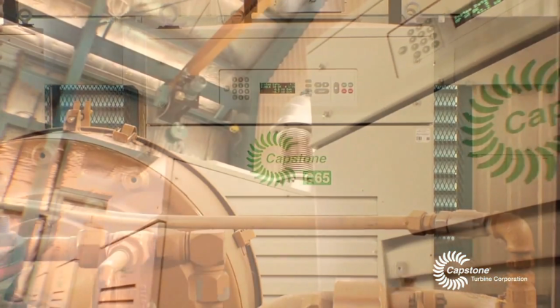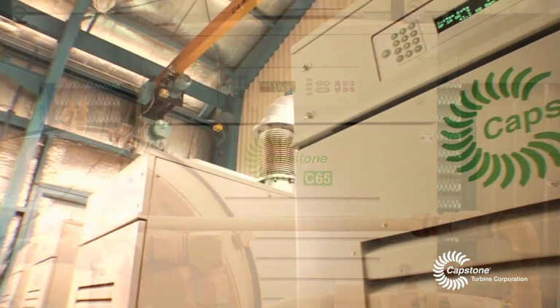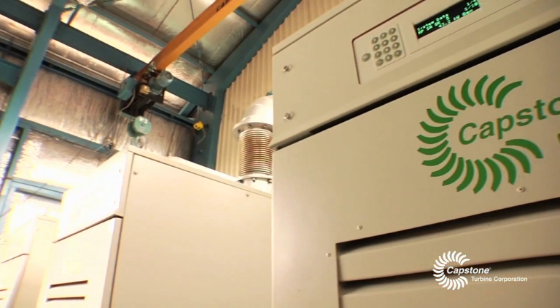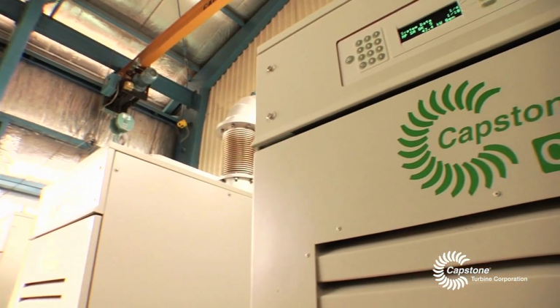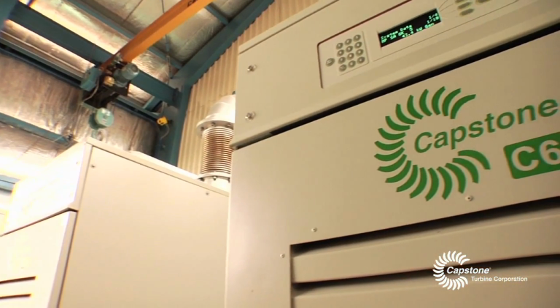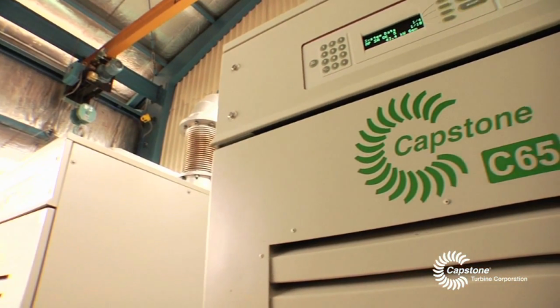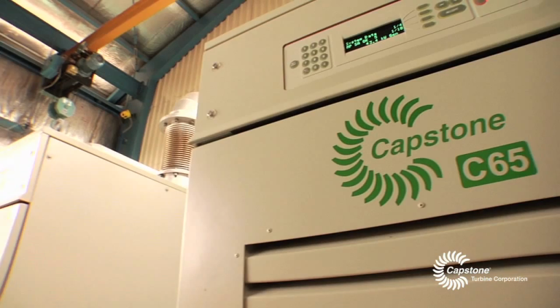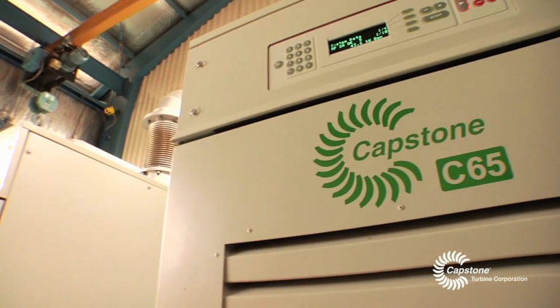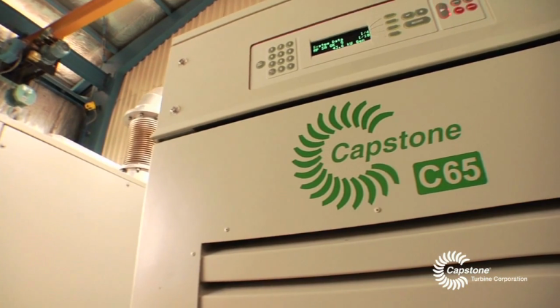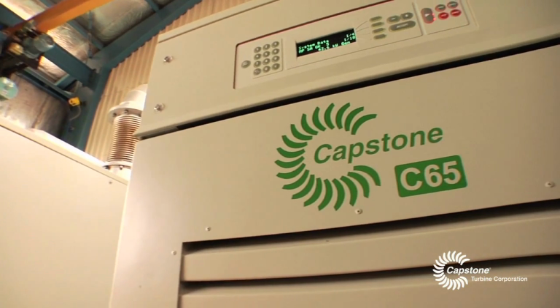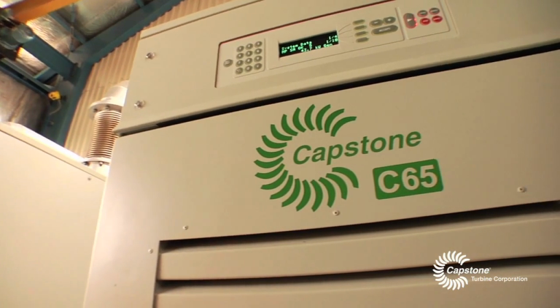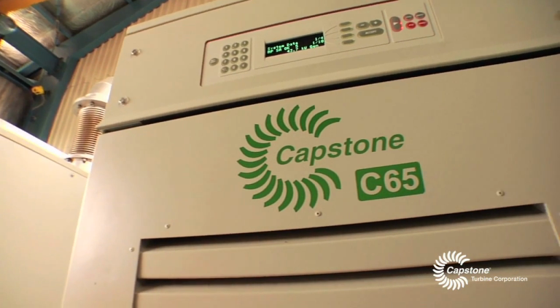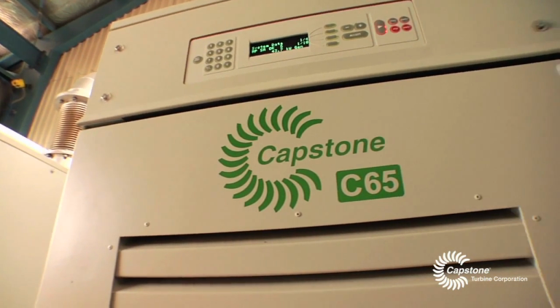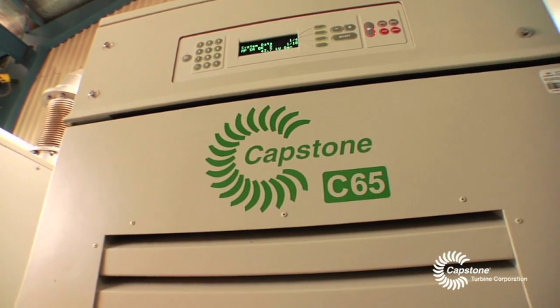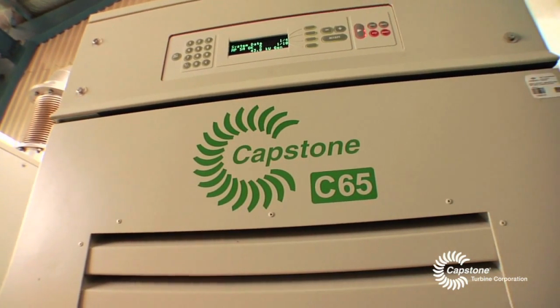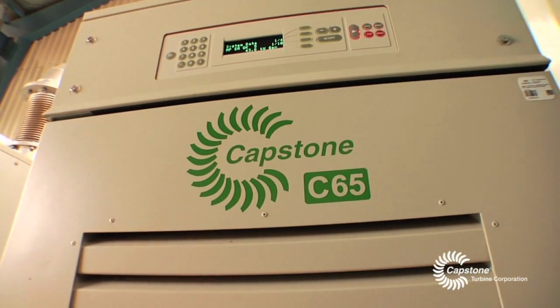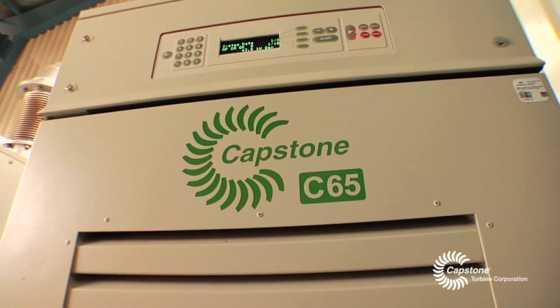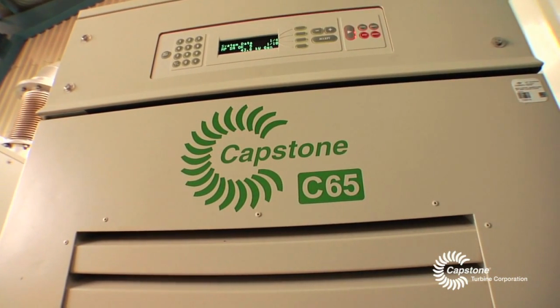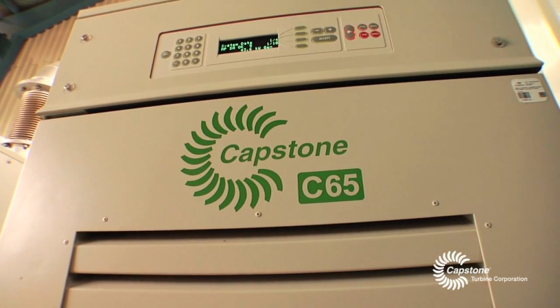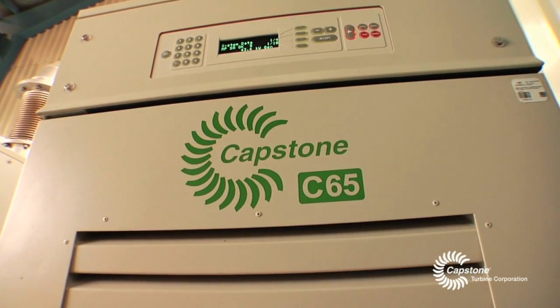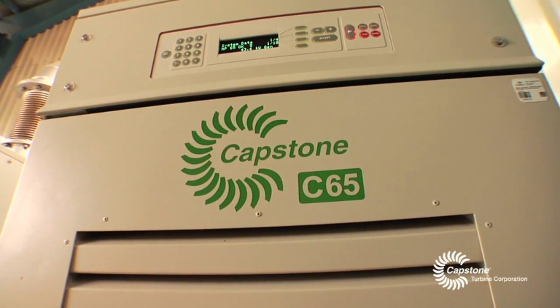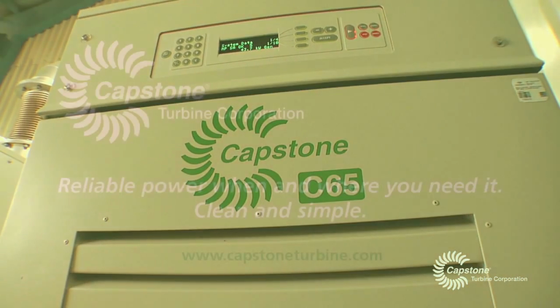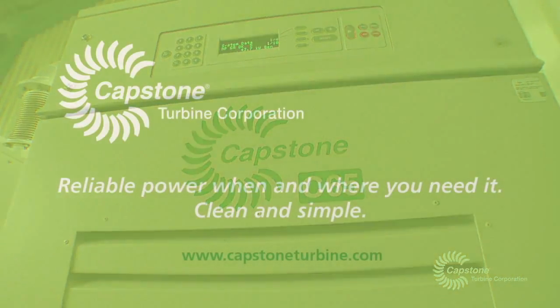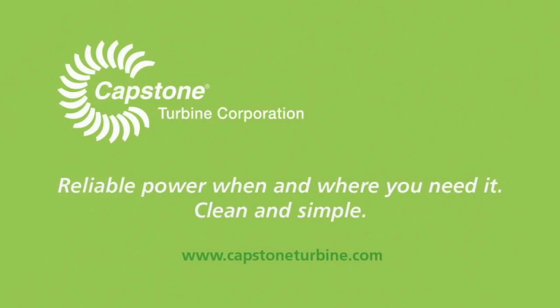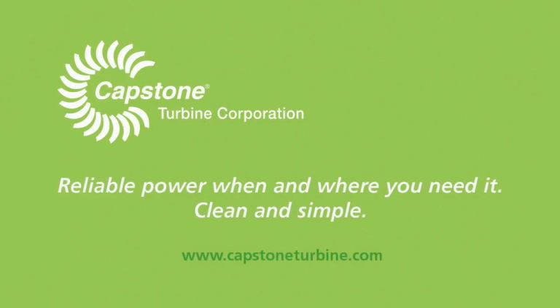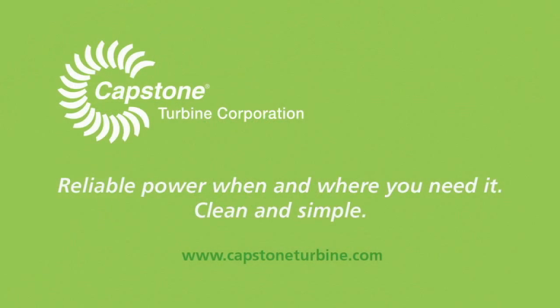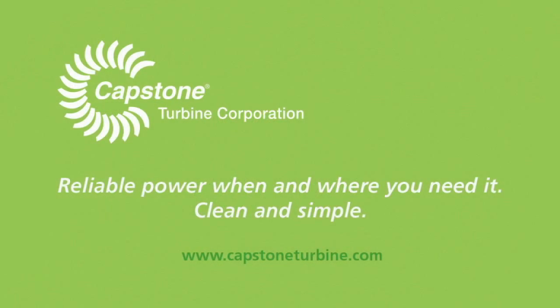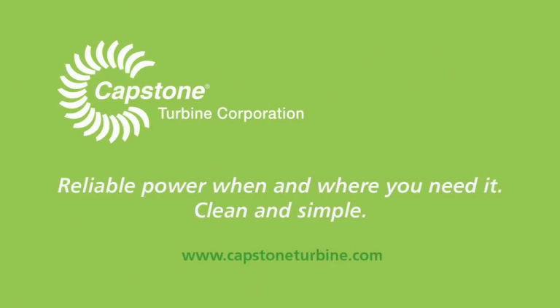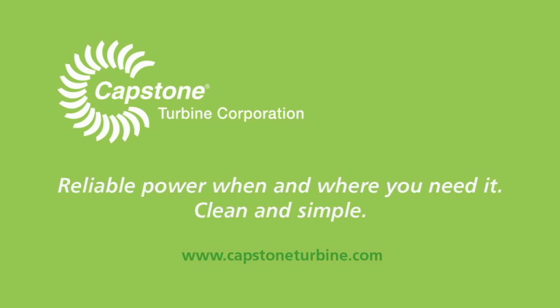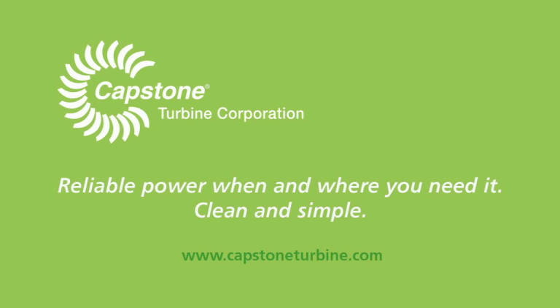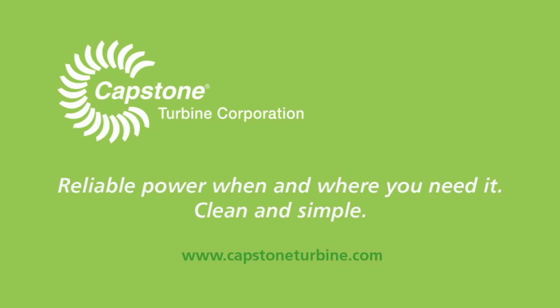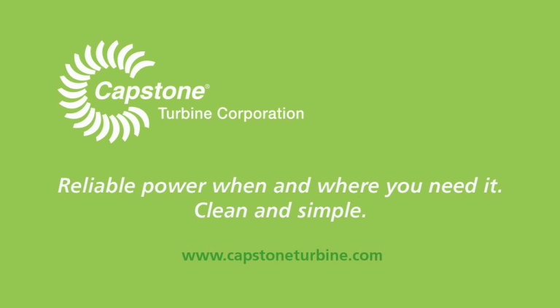We trust that in the future we will have all of our facilities running on Capstone microturbines.